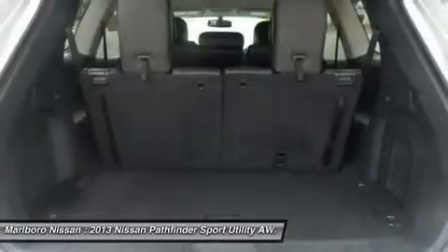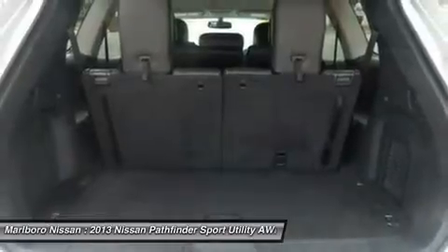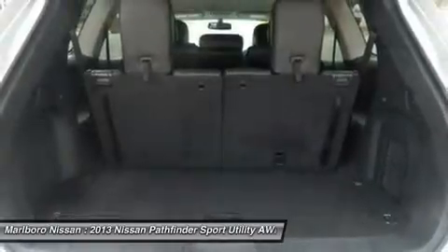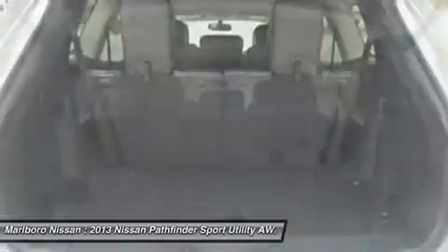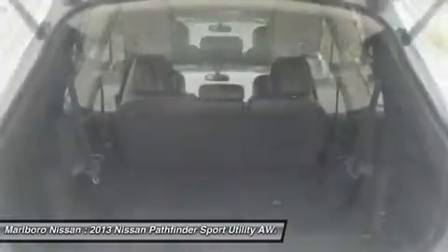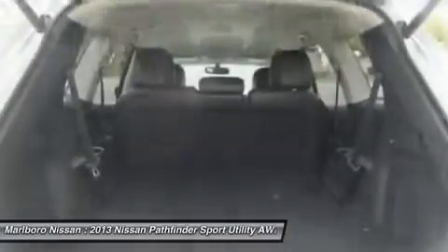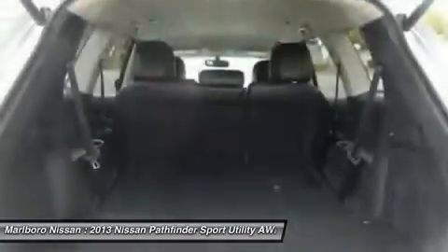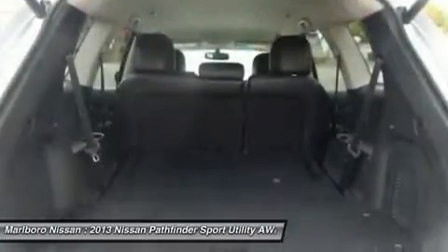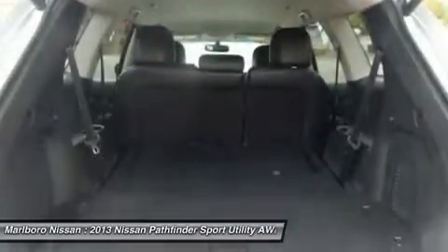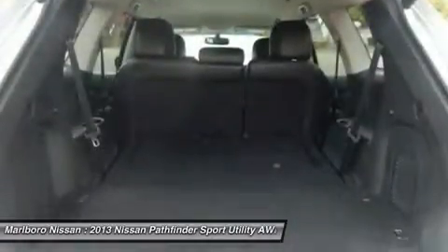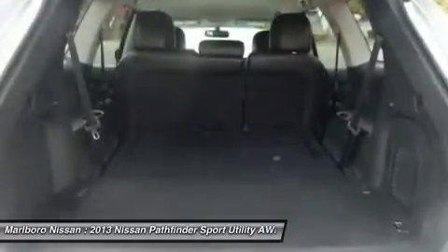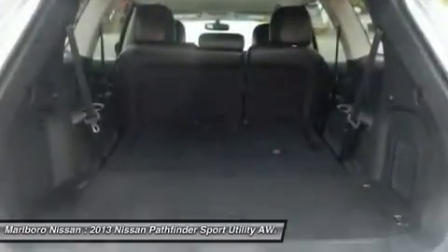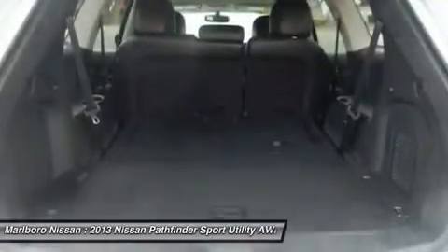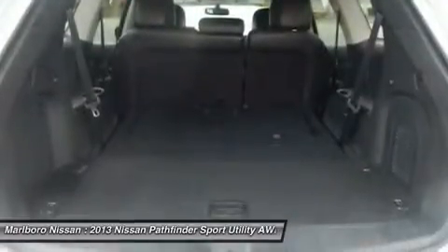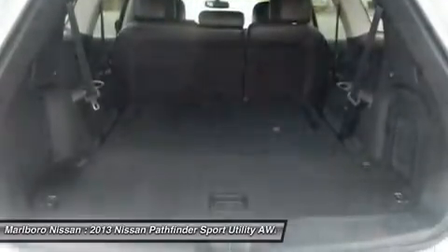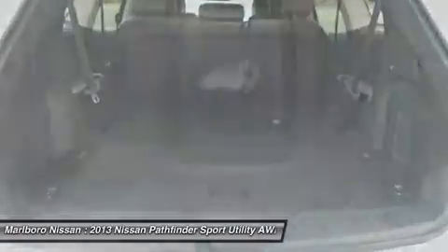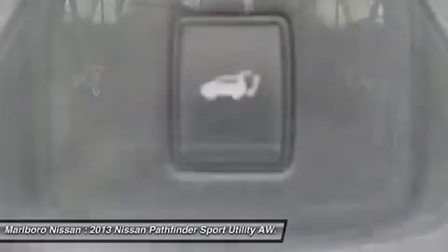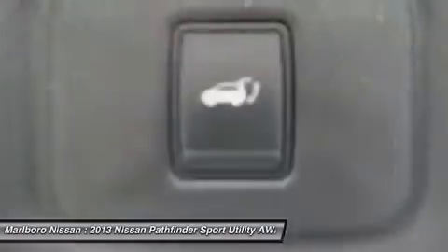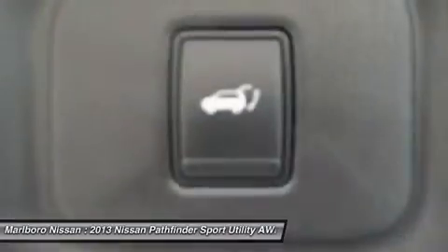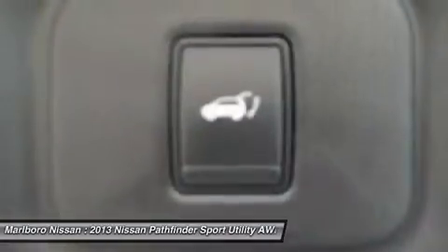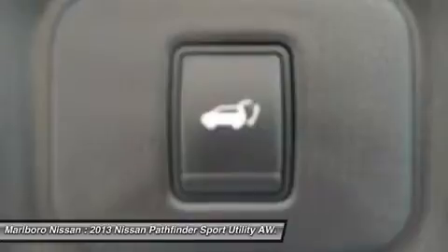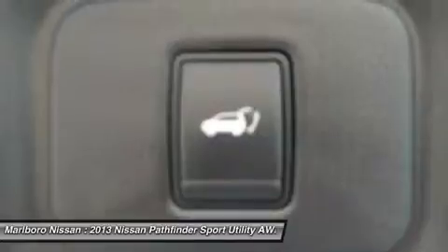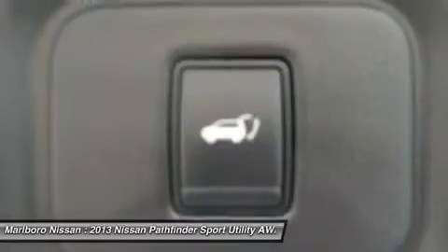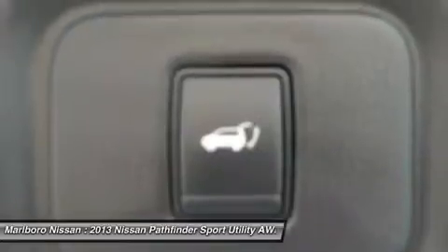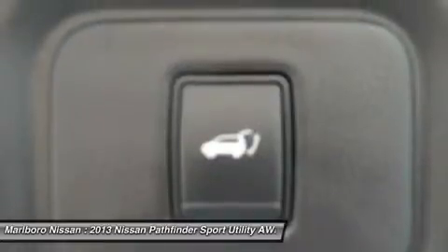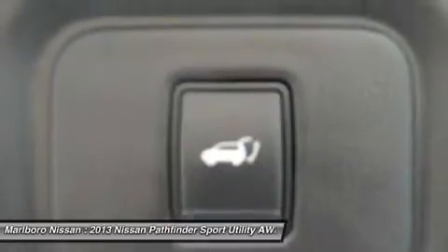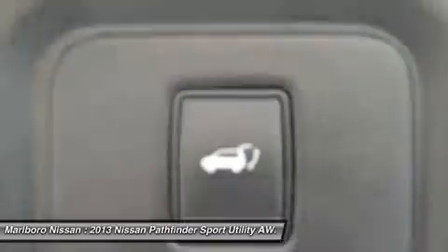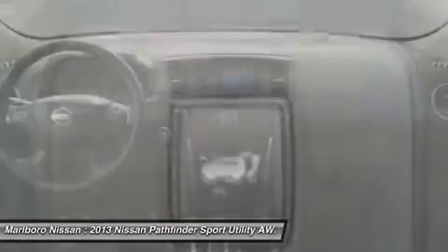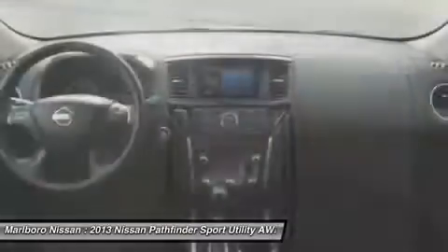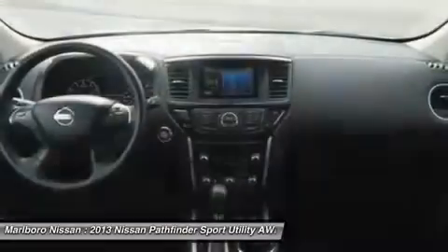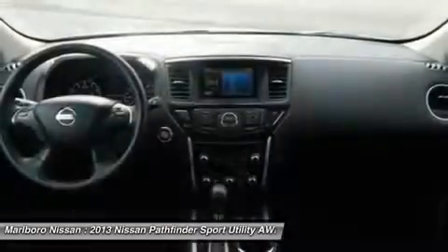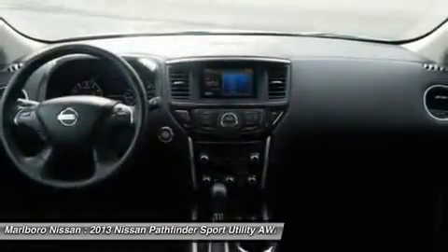Power passenger seat, leather-wrapped steering wheel, Bluetooth, adjustable steering wheel, power steering, cruise control.